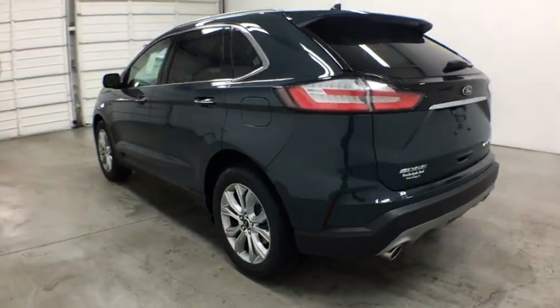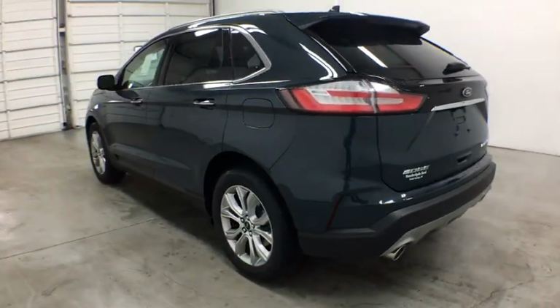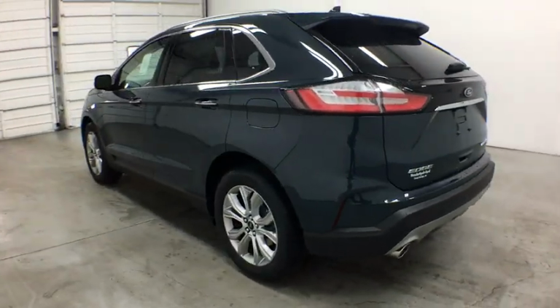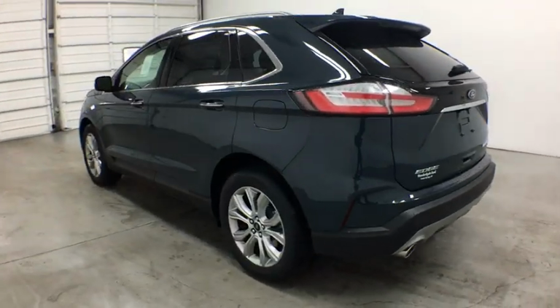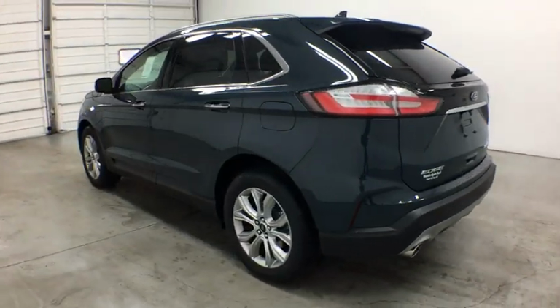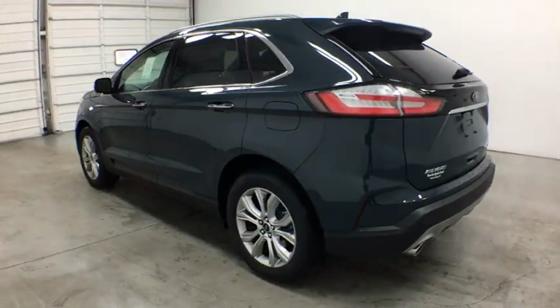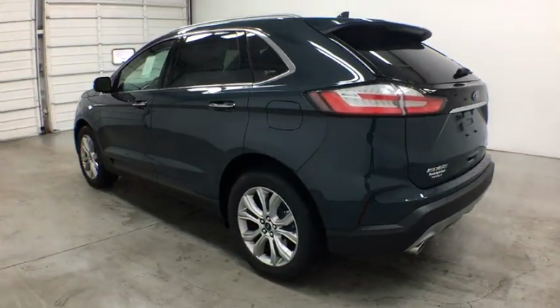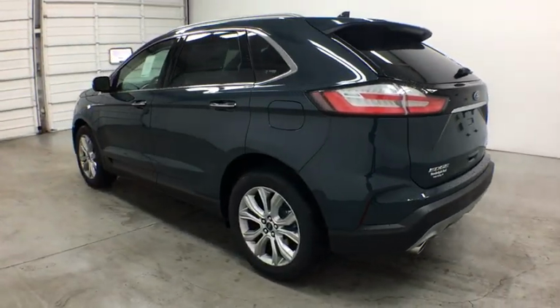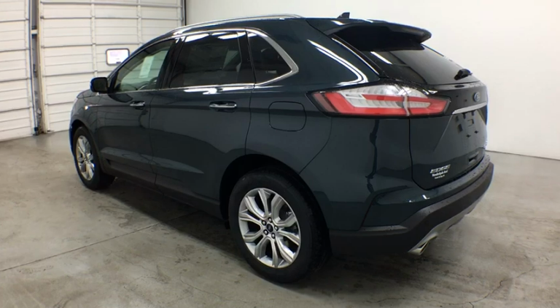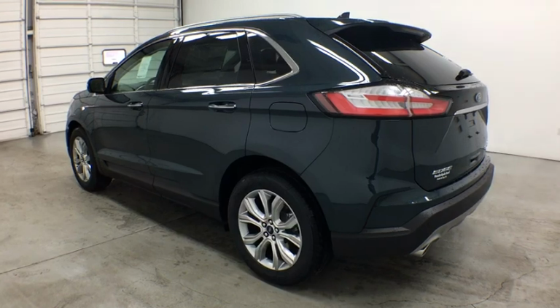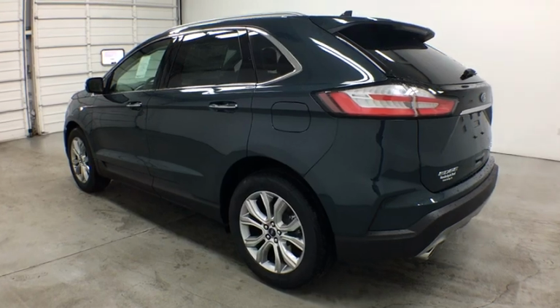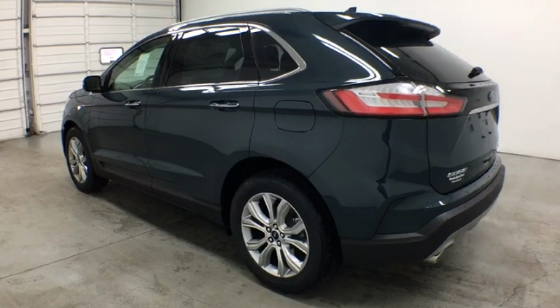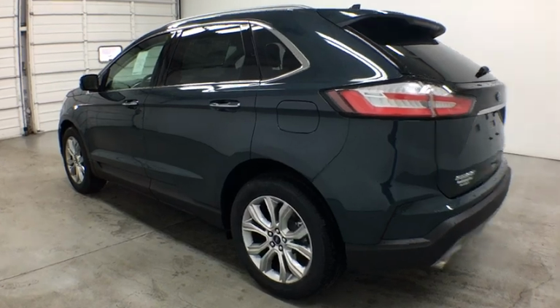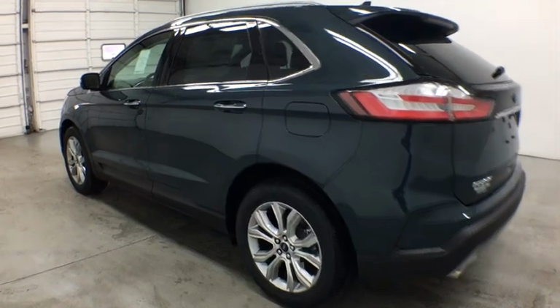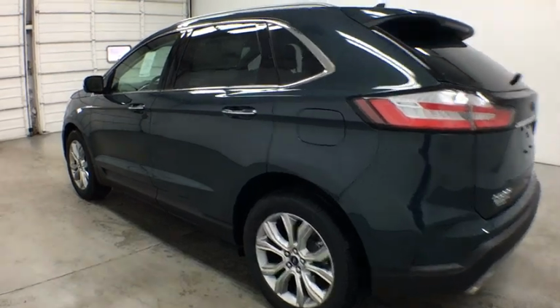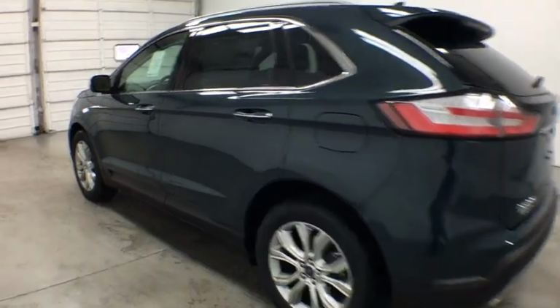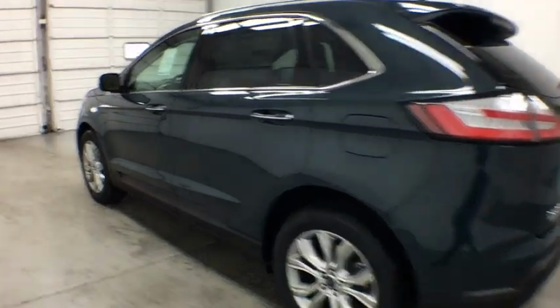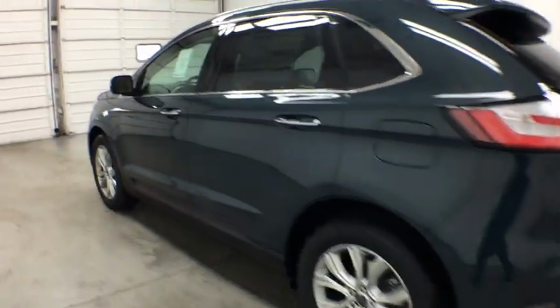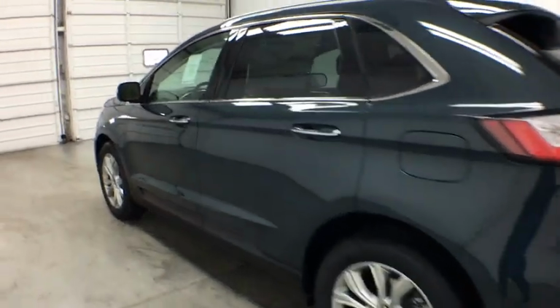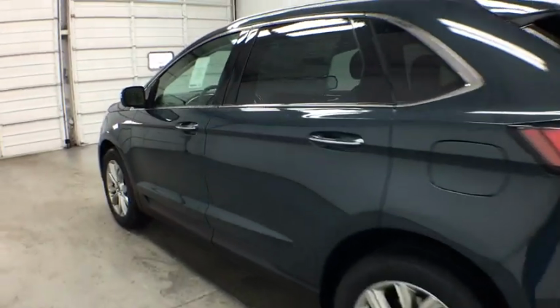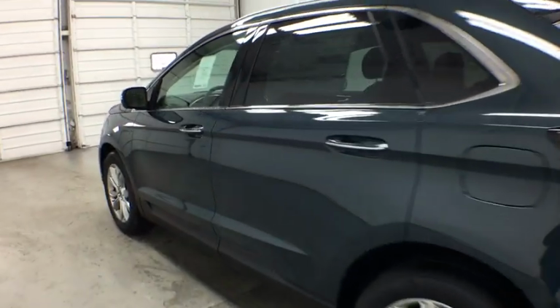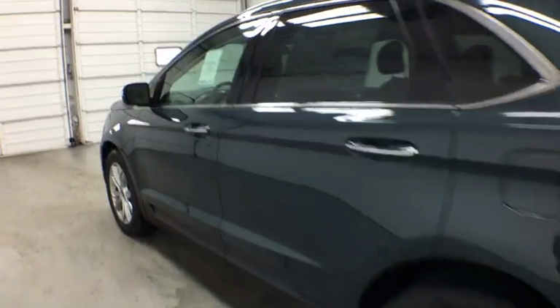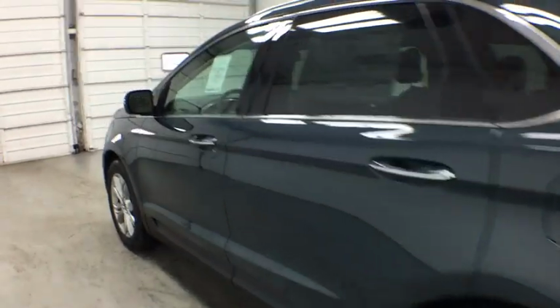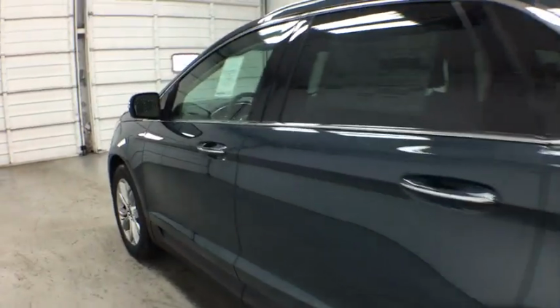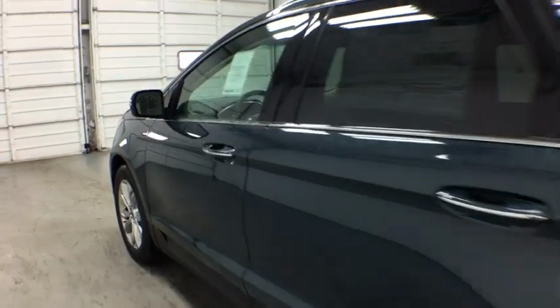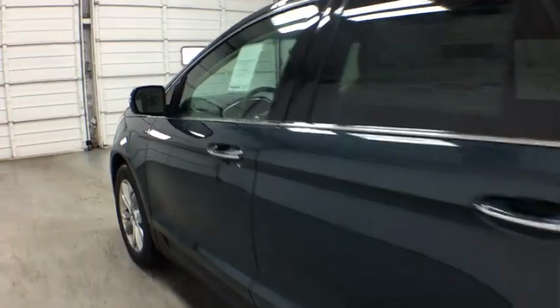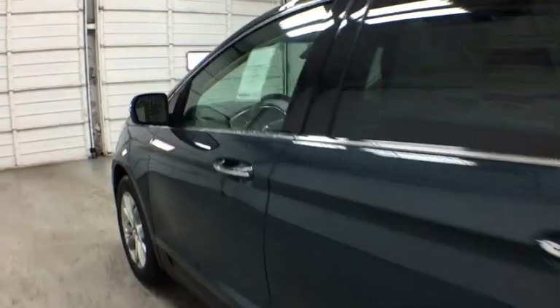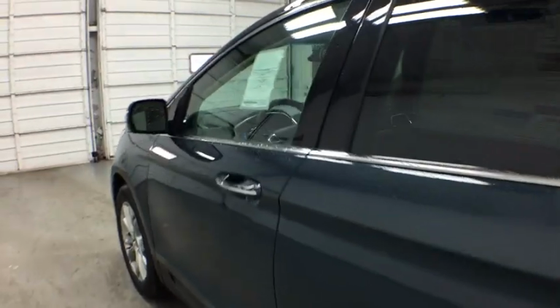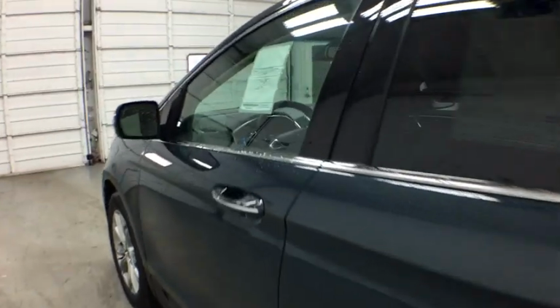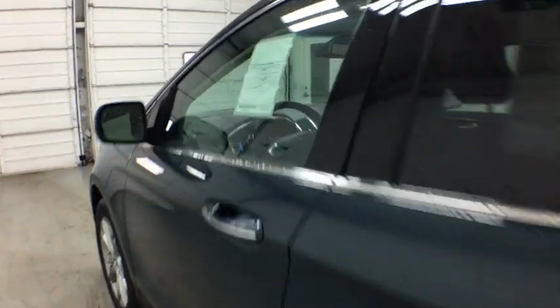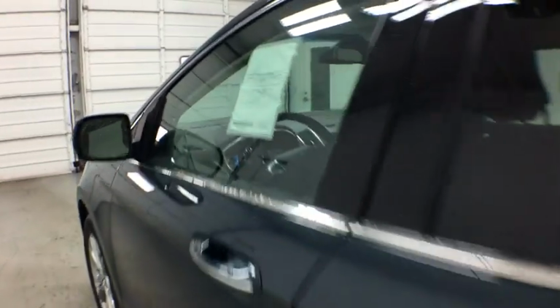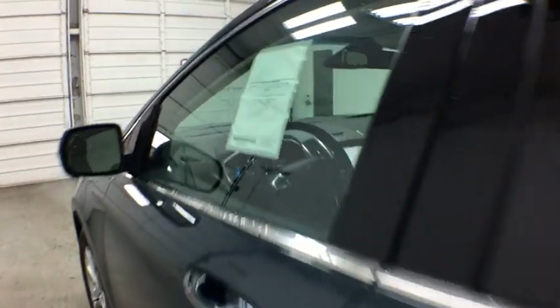Aluminum wheels, cruise control, four-wheel disc brakes, auto-dimming rear-view mirror. Adjustable steering wheel, keyless start.